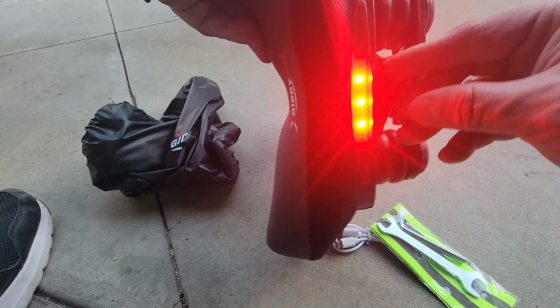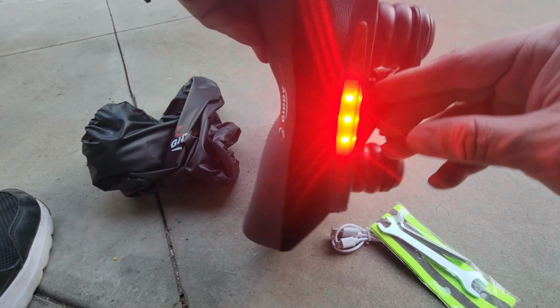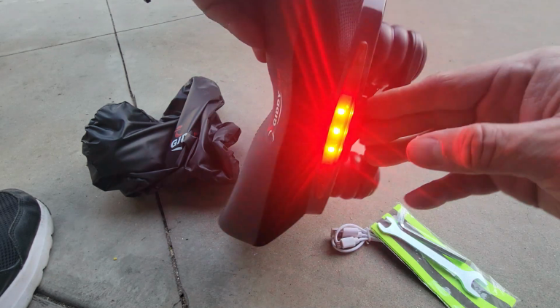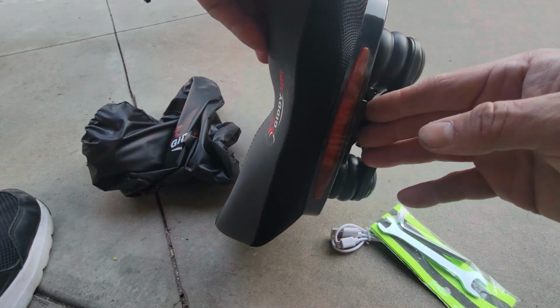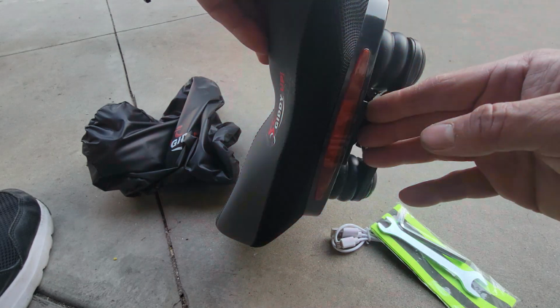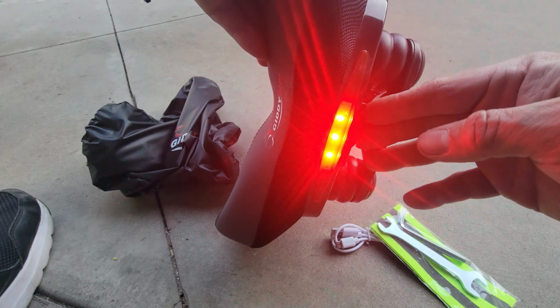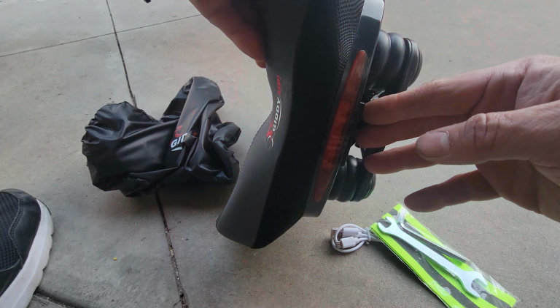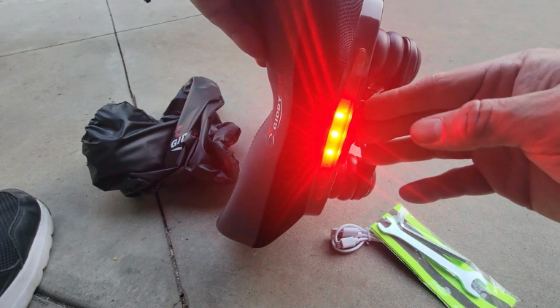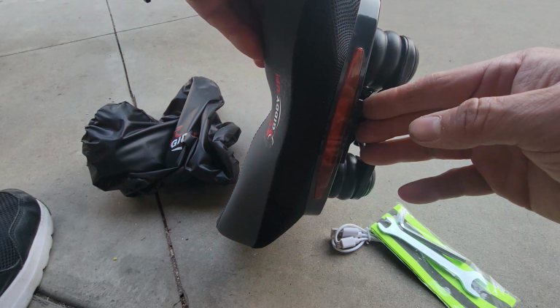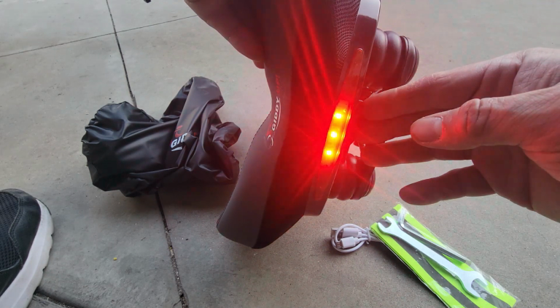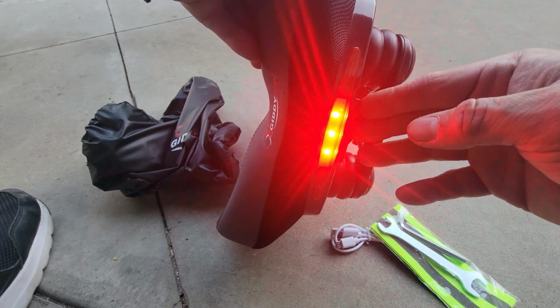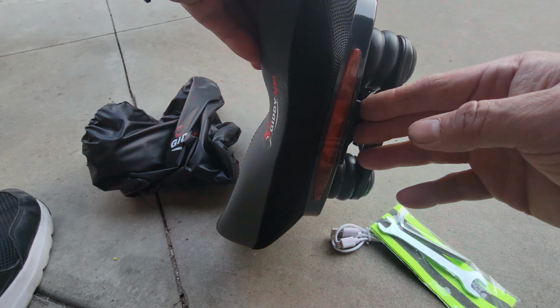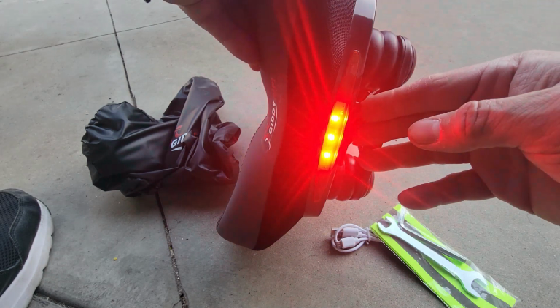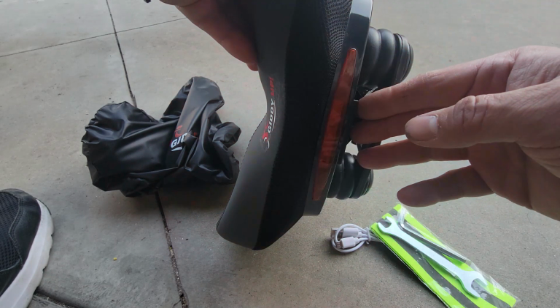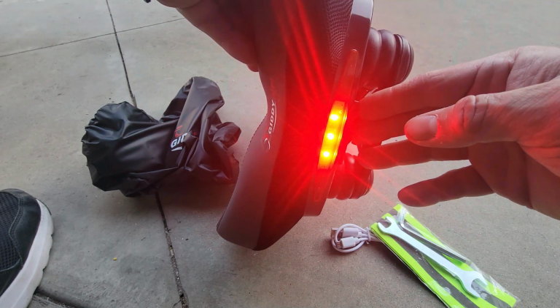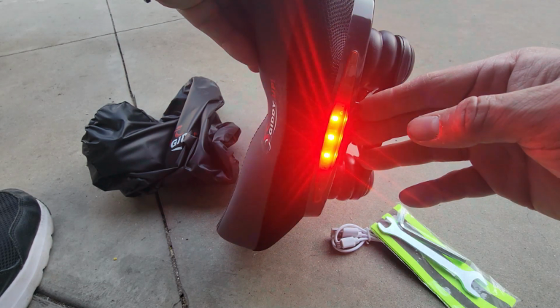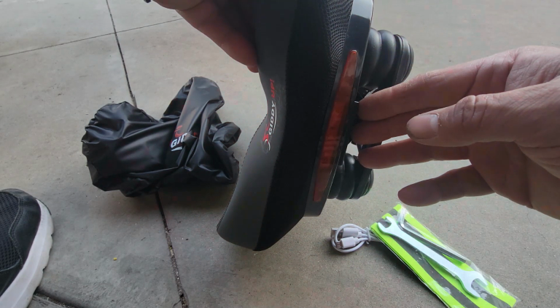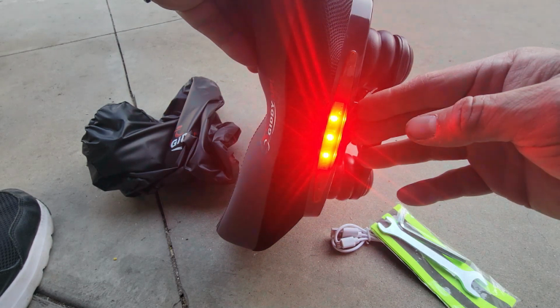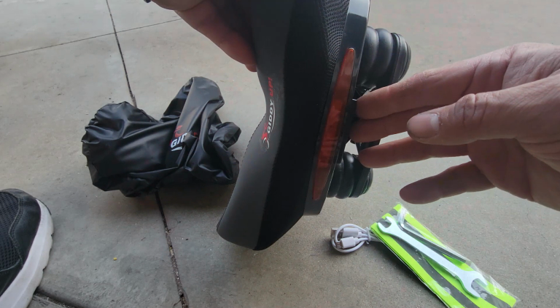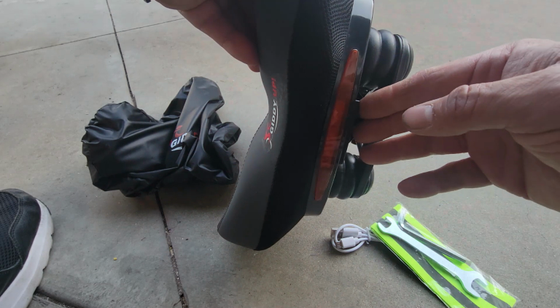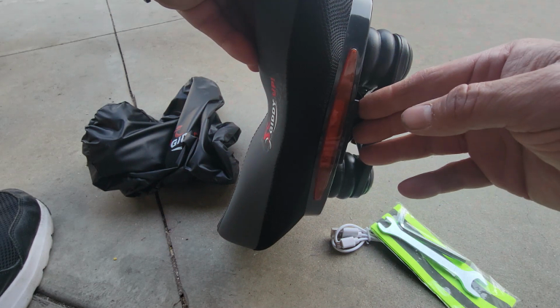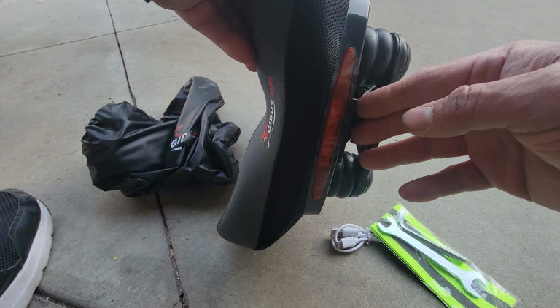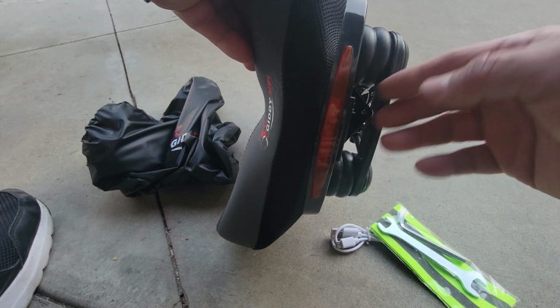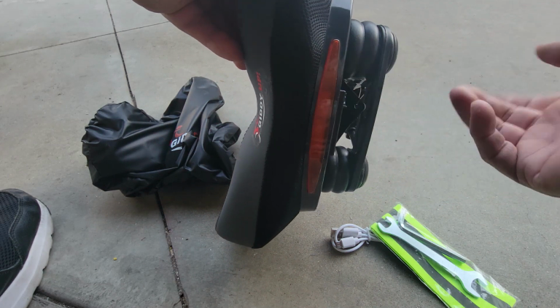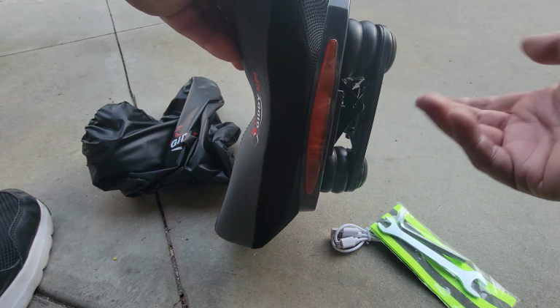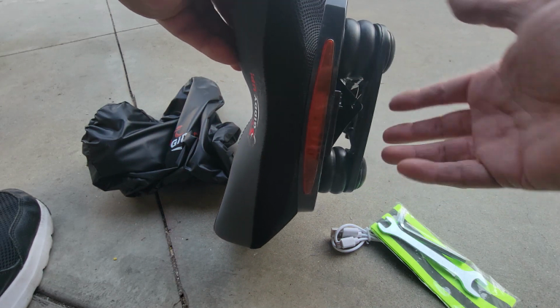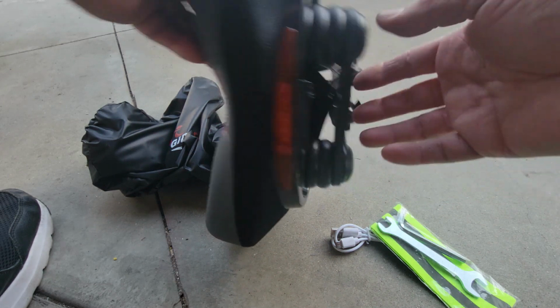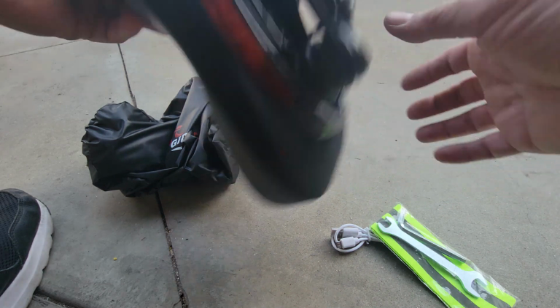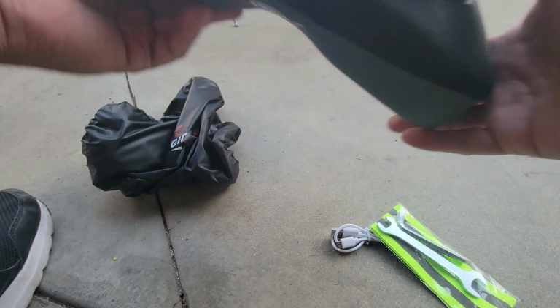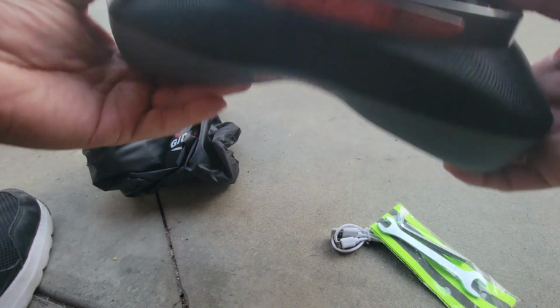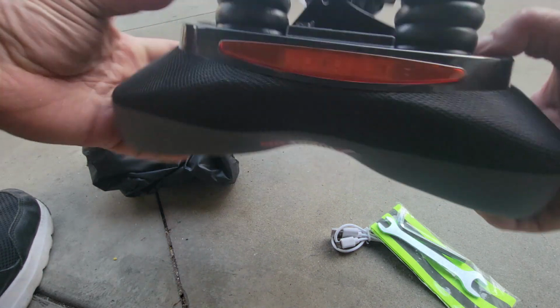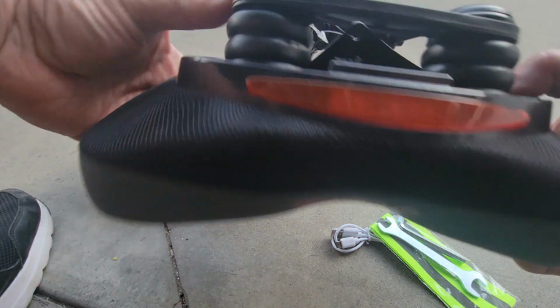You click the button once for a solid light, click it again for a flashing light, click it again for a slower flashing light, and then it's off again.